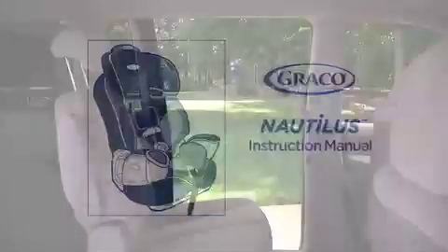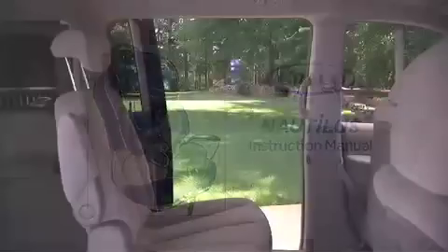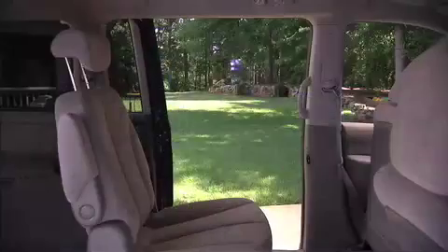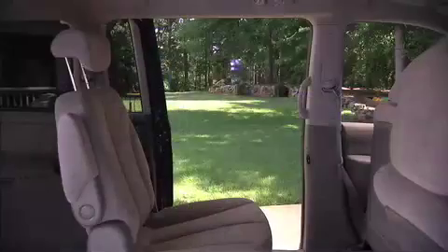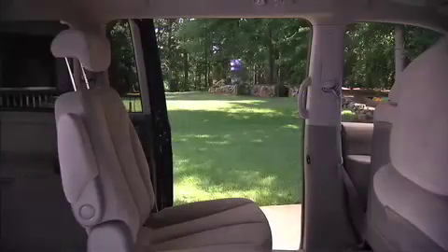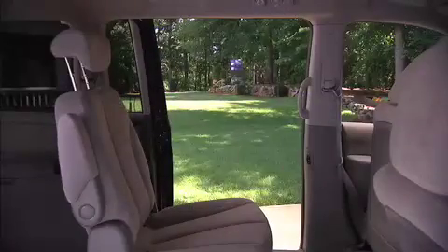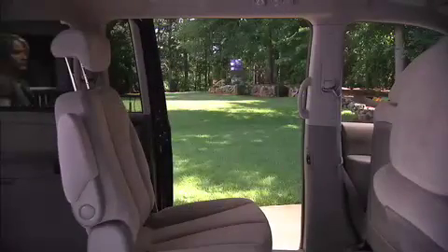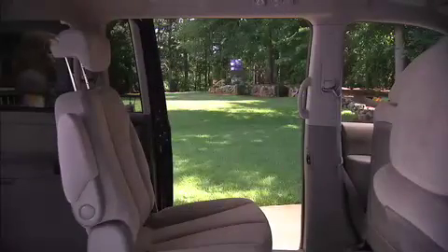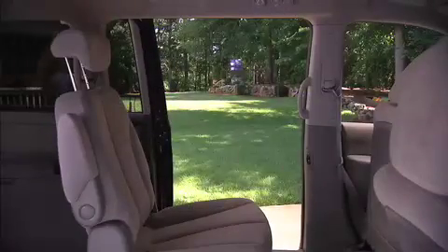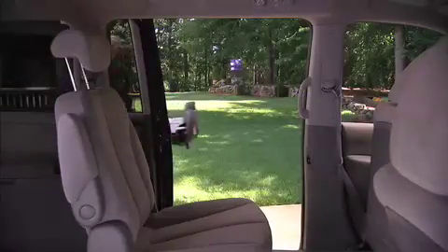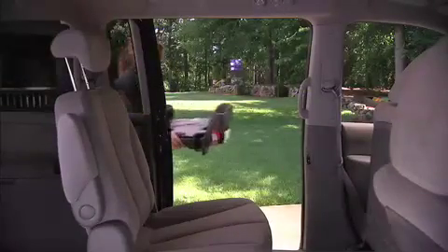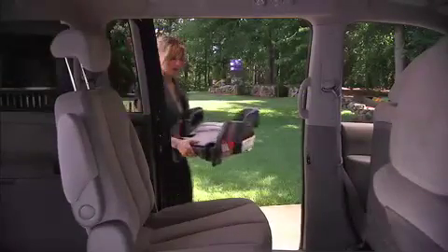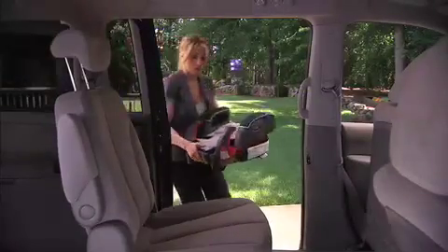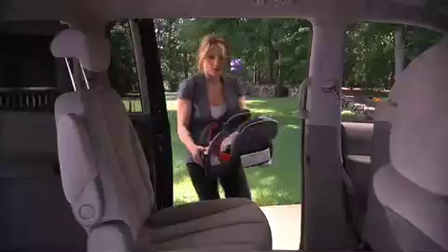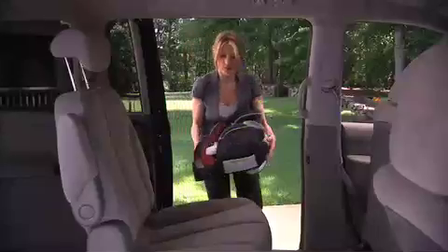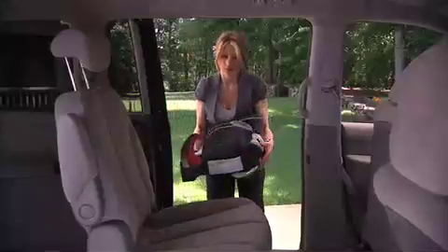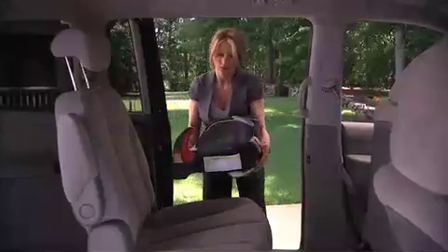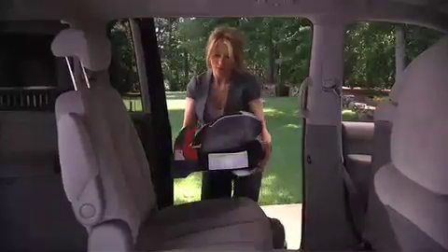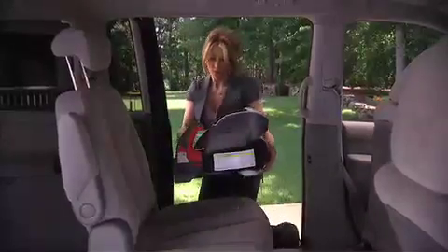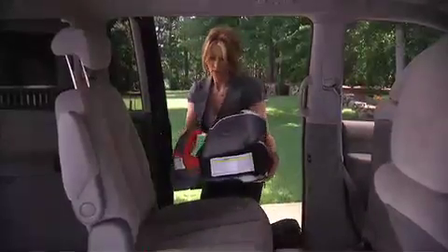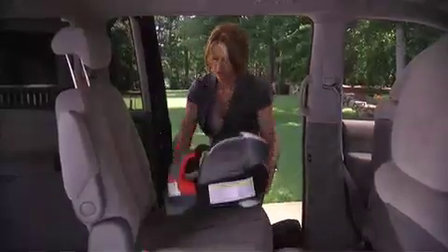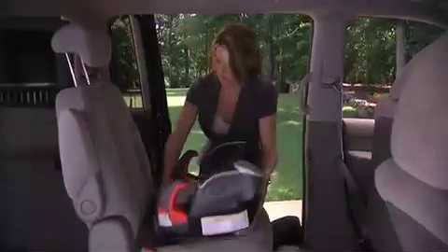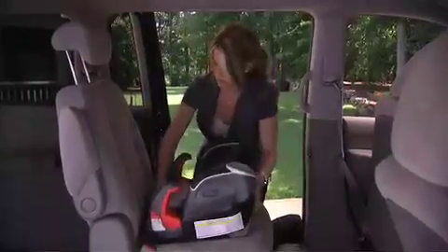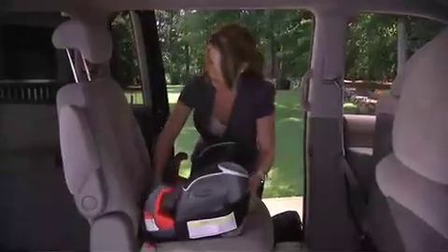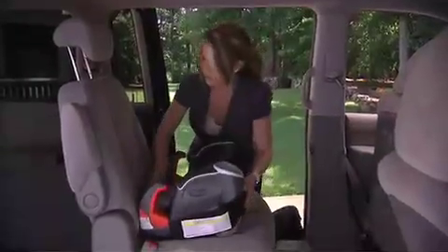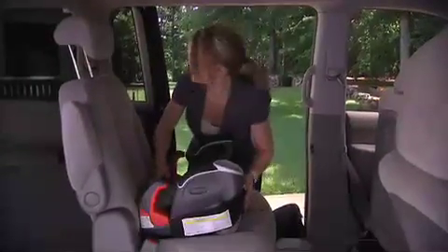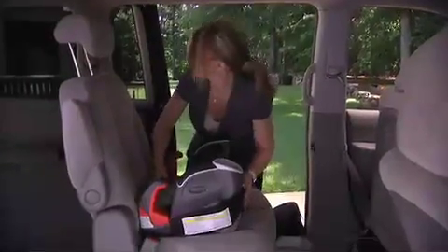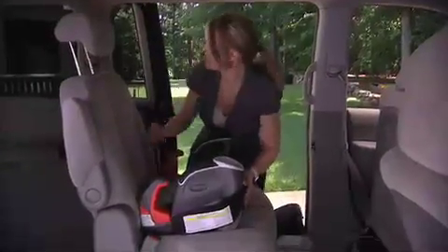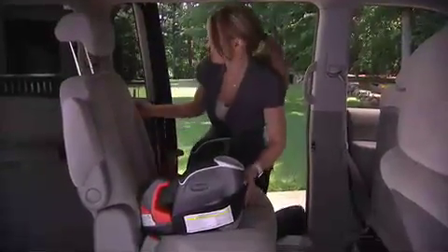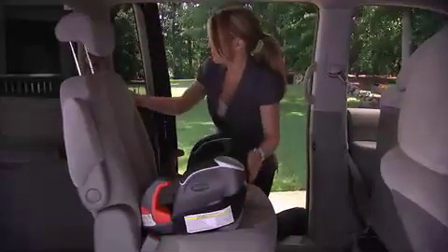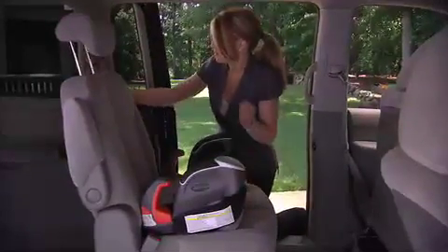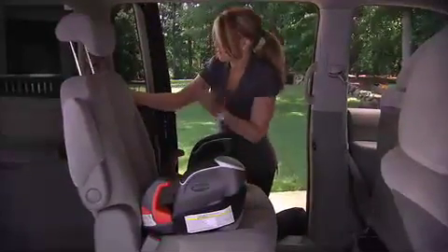Place the car seat in the back seat of your car facing the front of the vehicle. Put your child in the car seat.